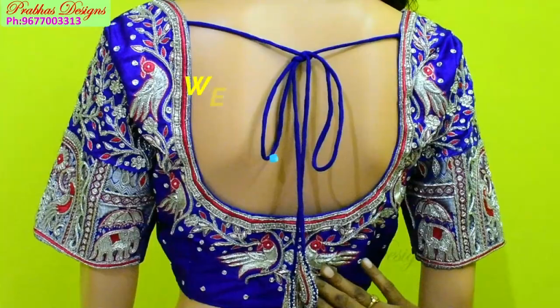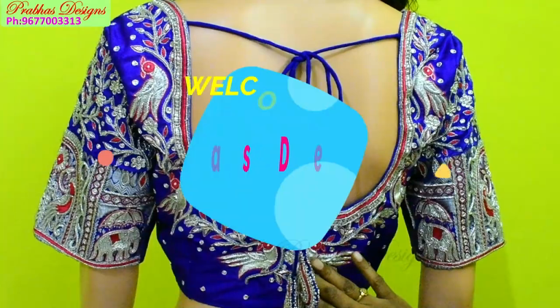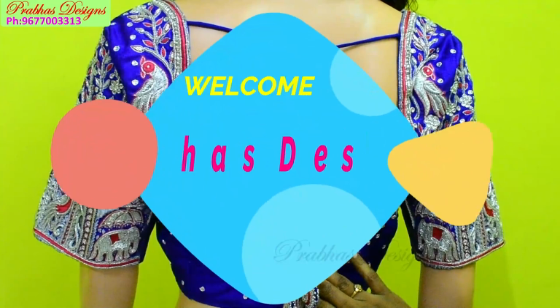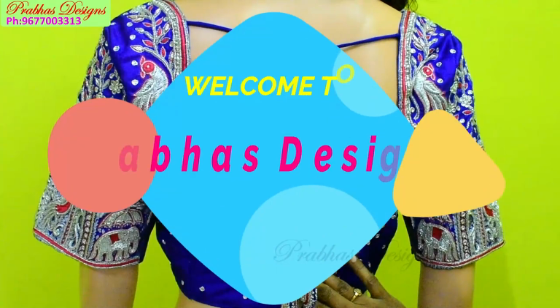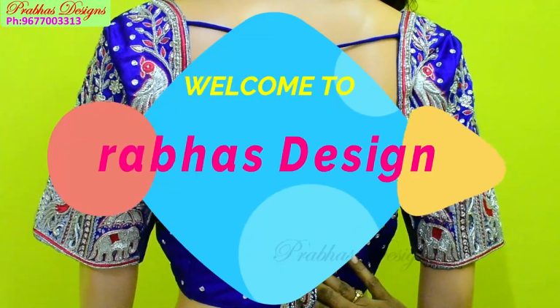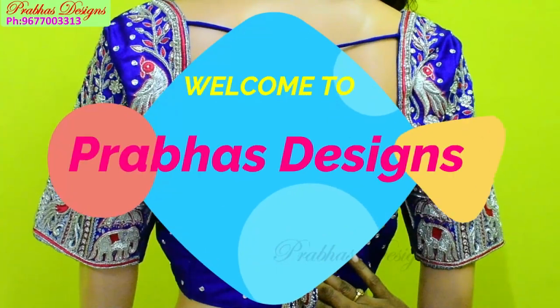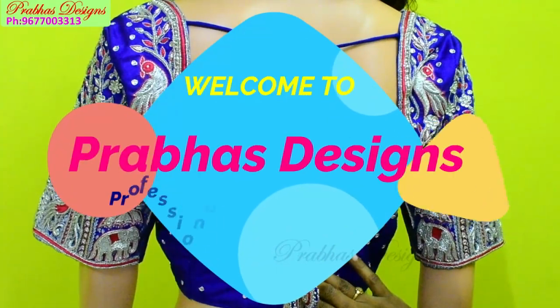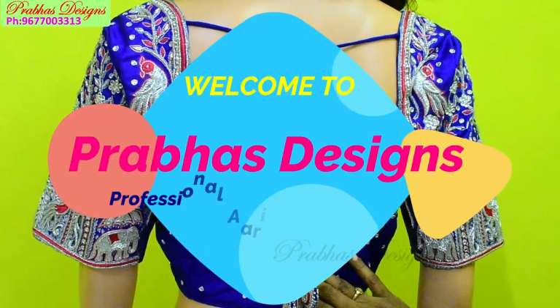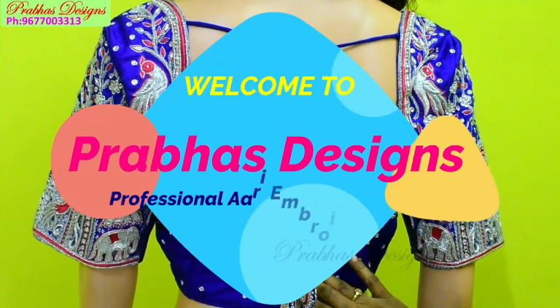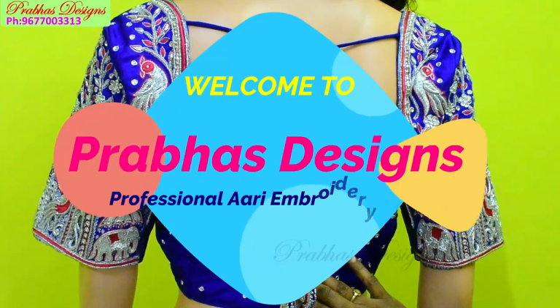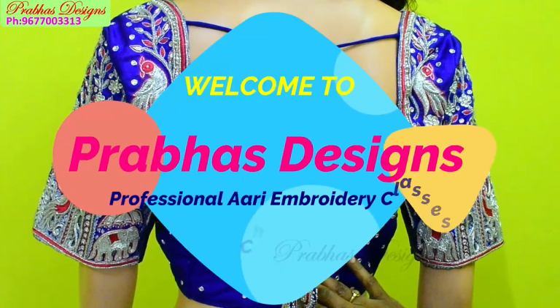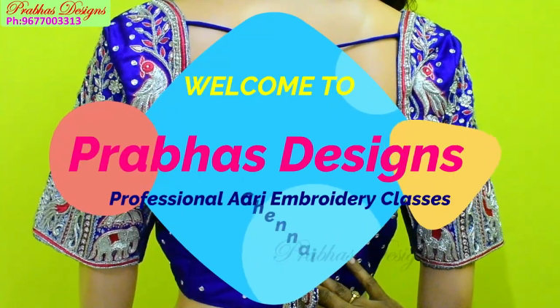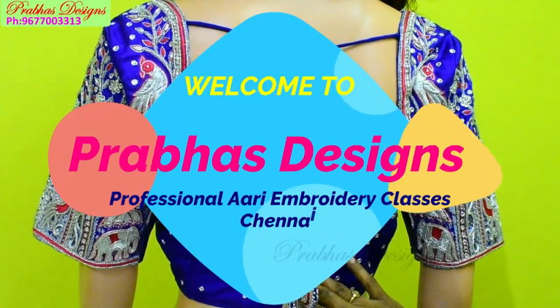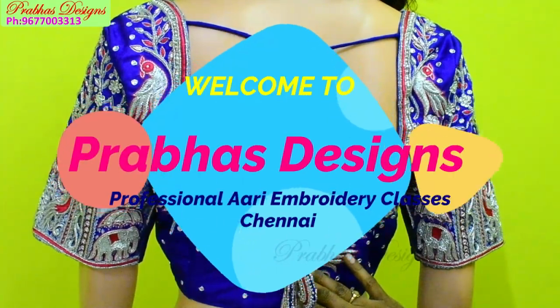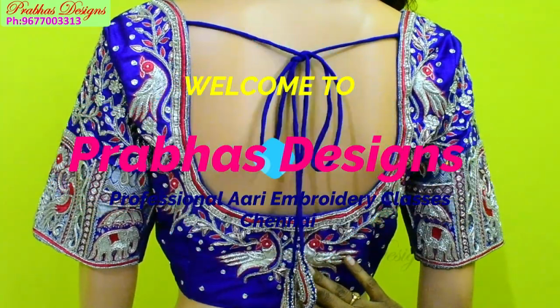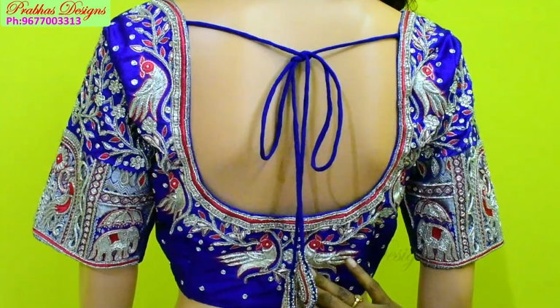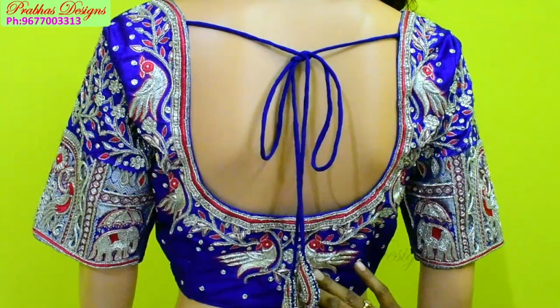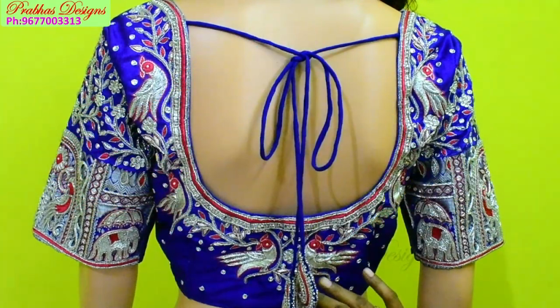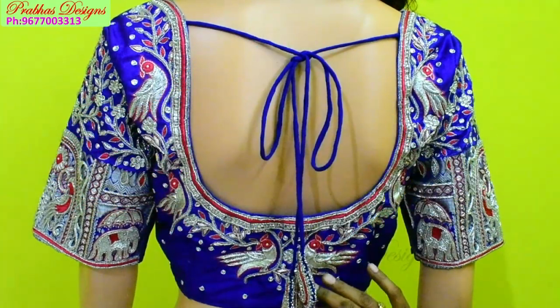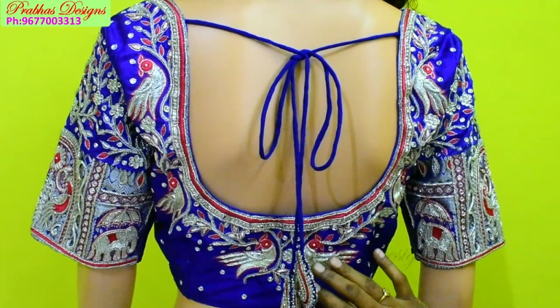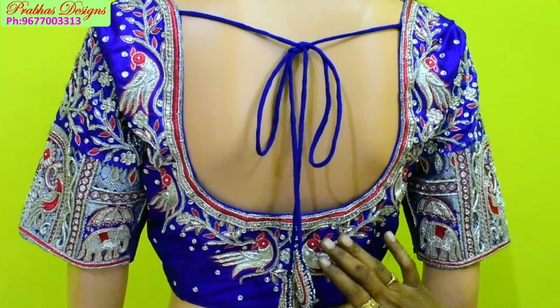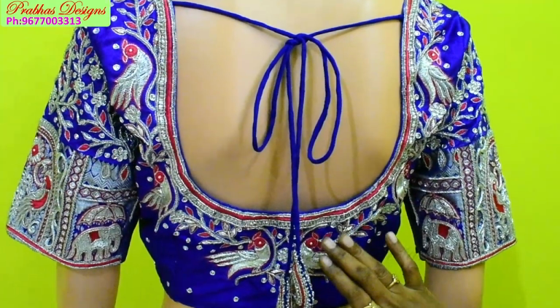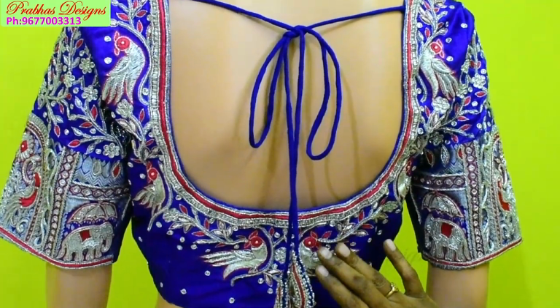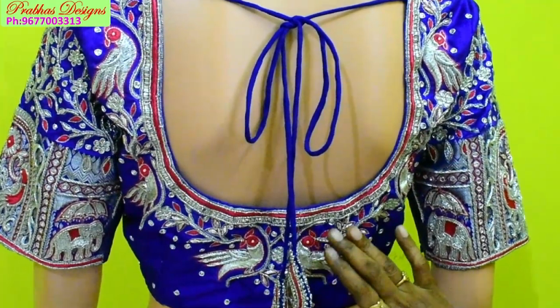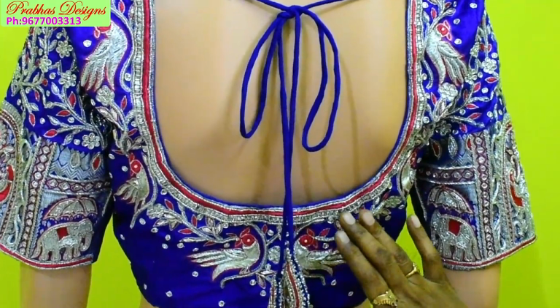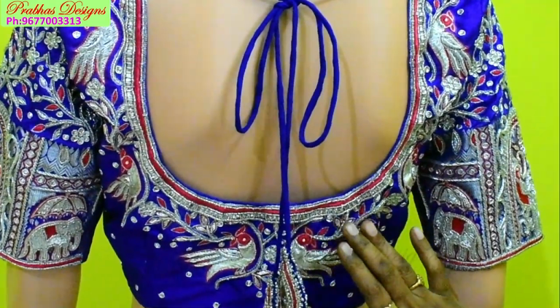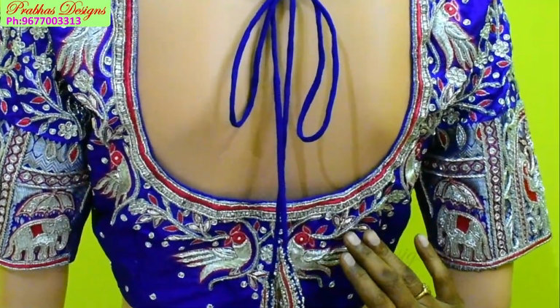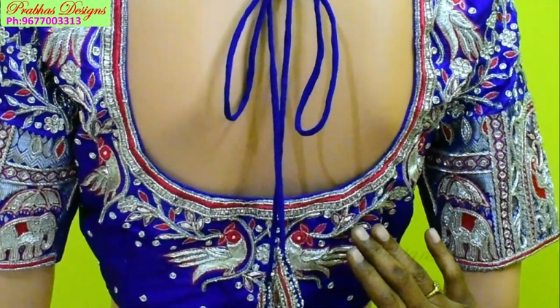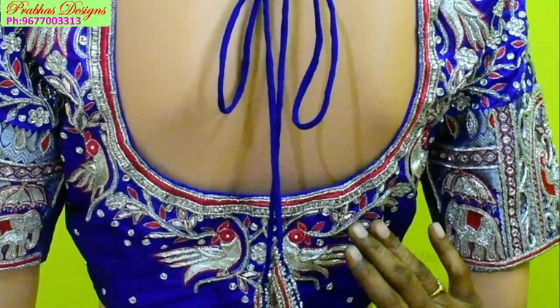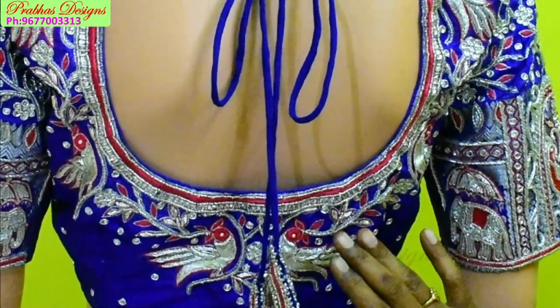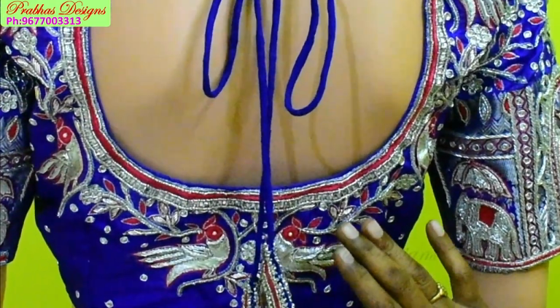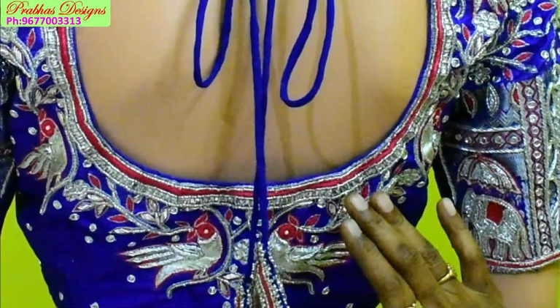Hello friends, welcome to Pravas Design. This design is made possible for you.